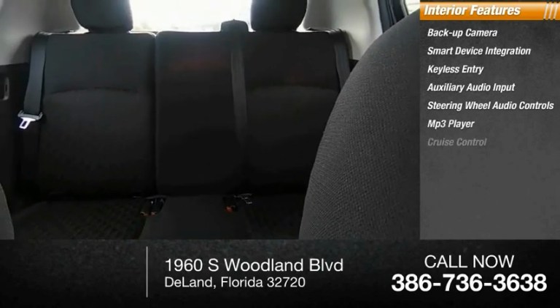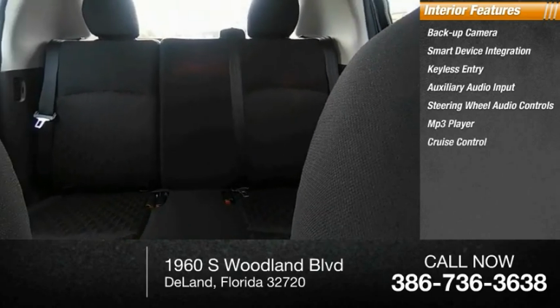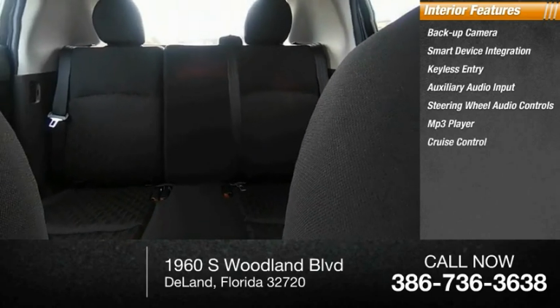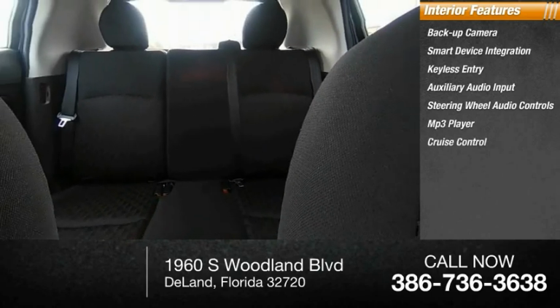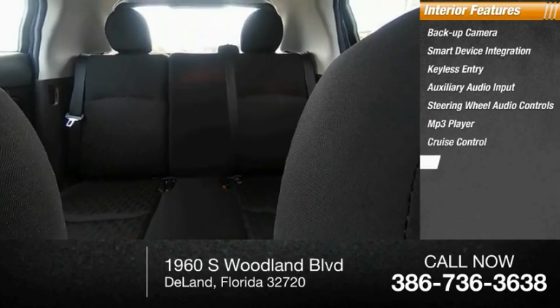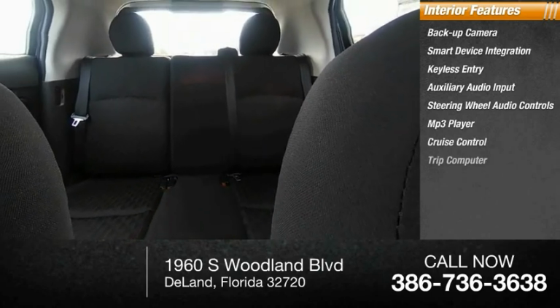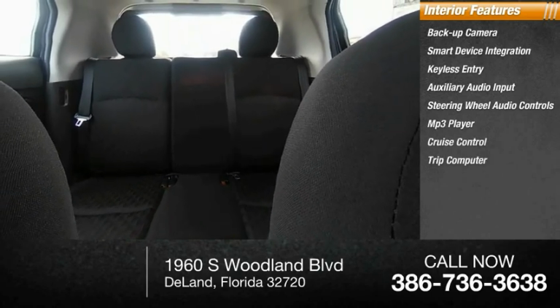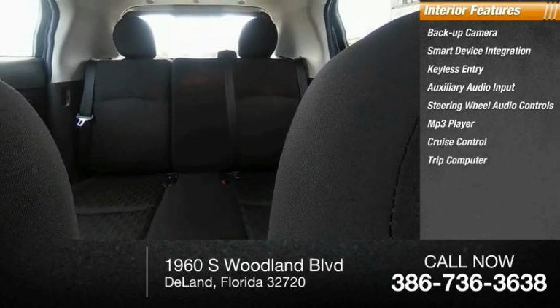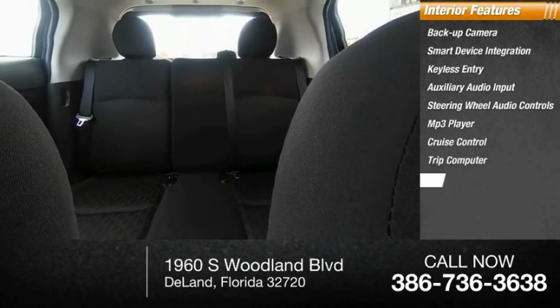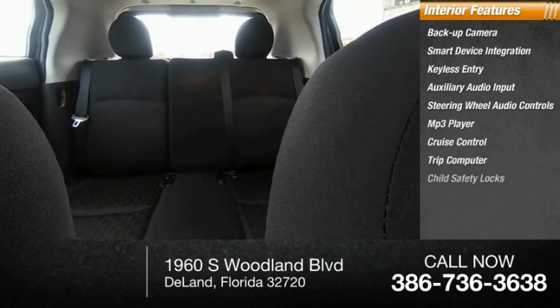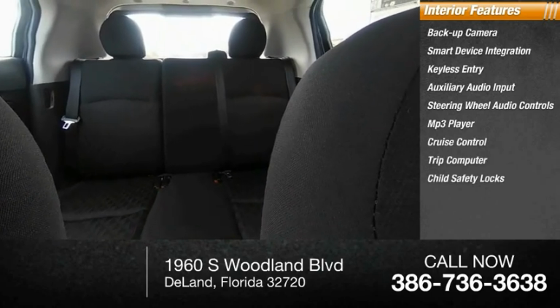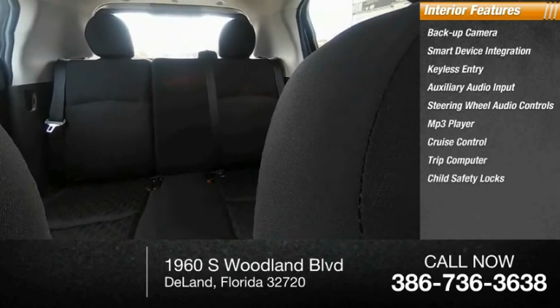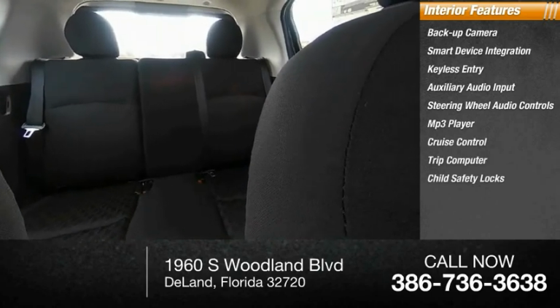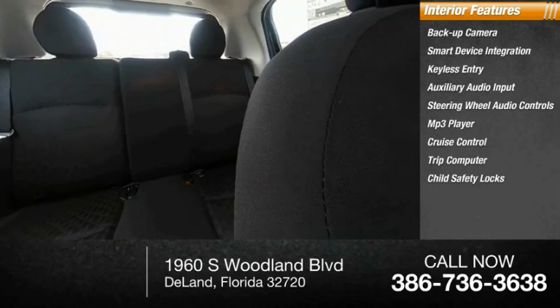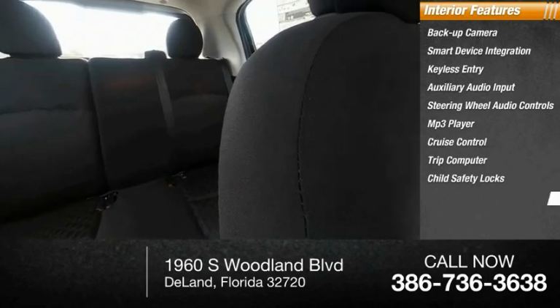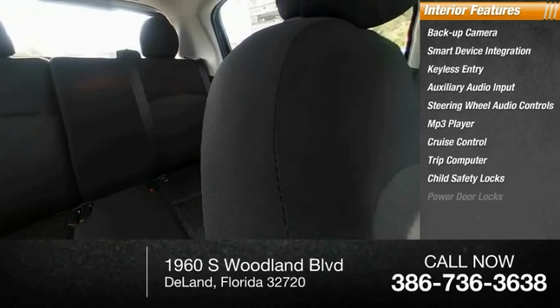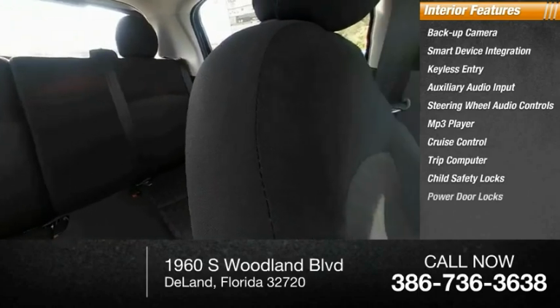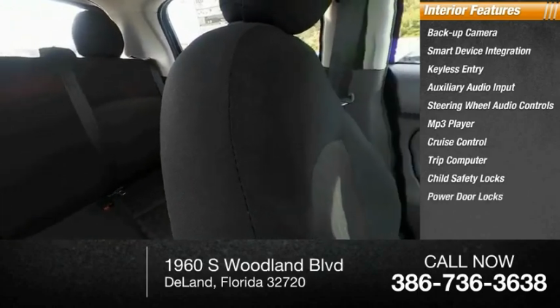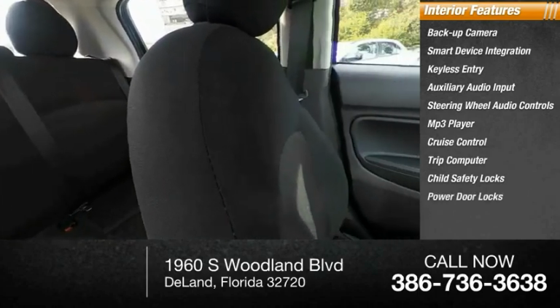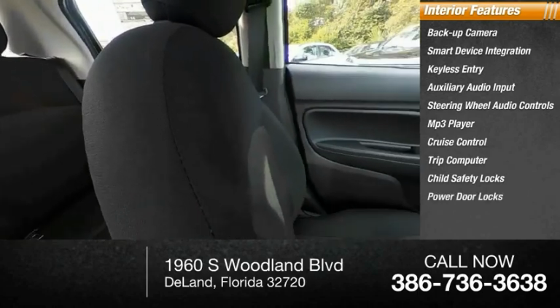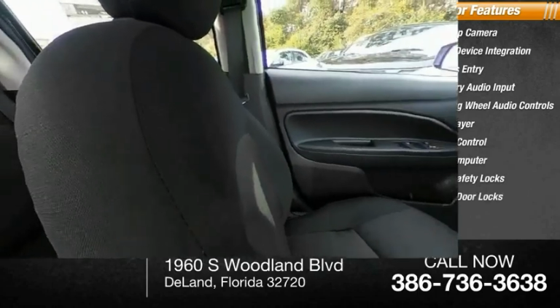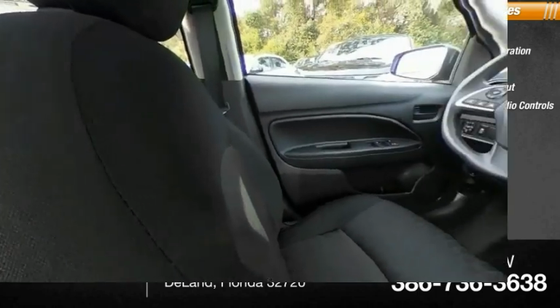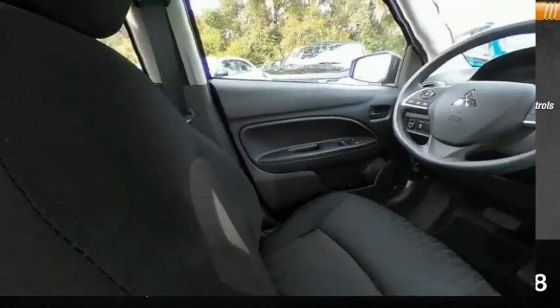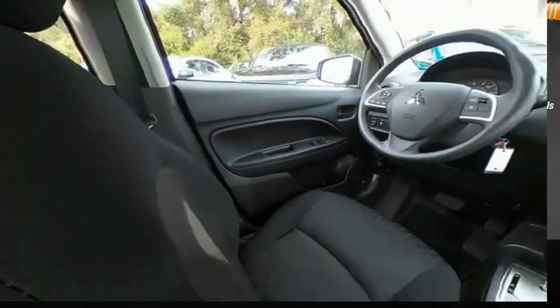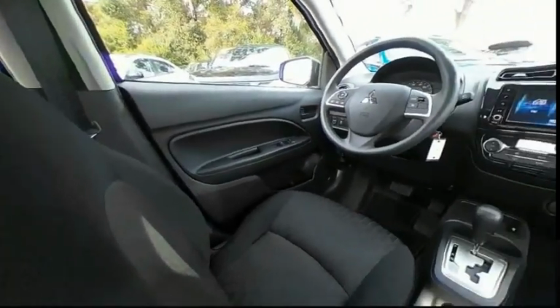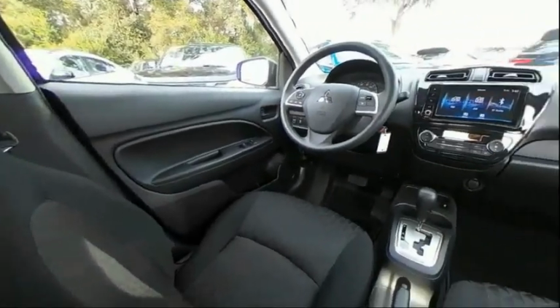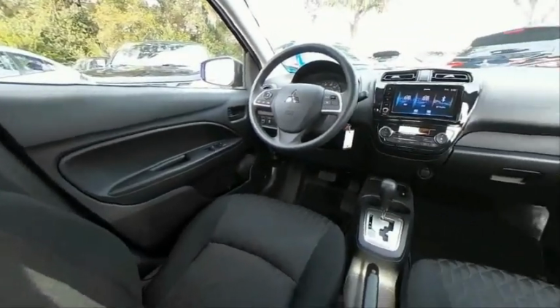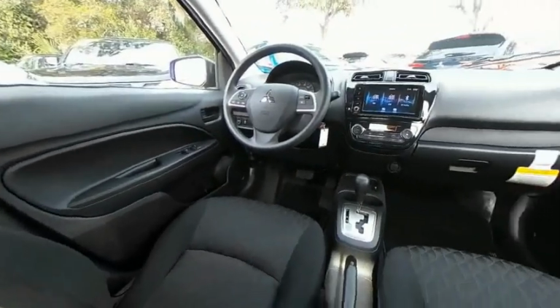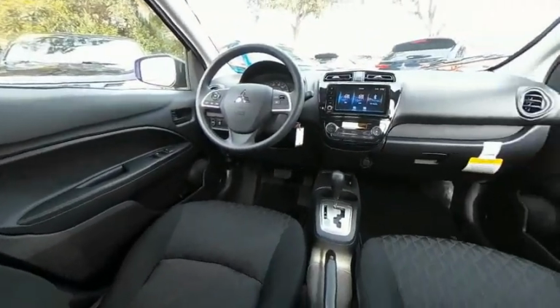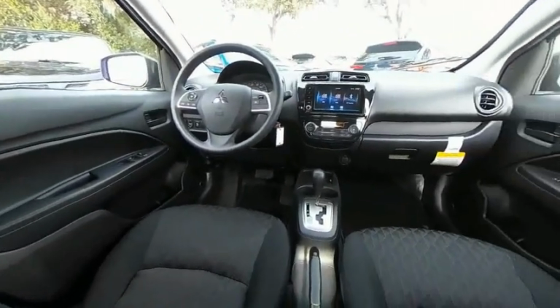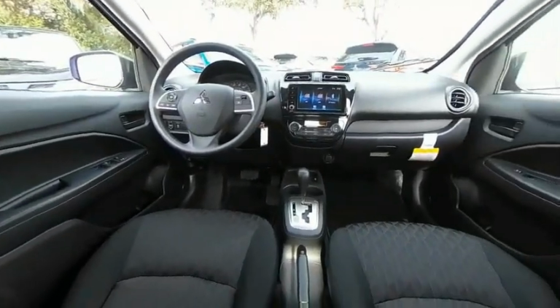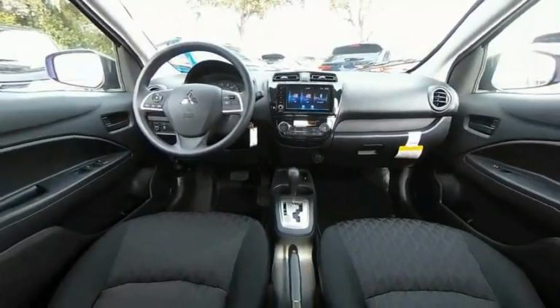cruise control, trip computer, child safety locks, power door locks. Your new ride is just a phone call away.